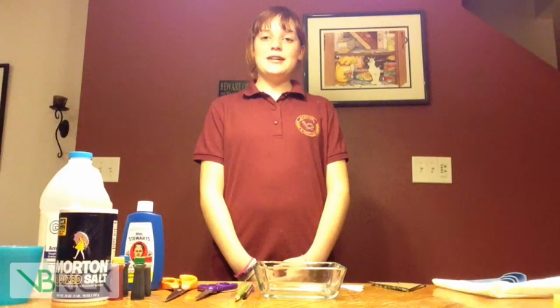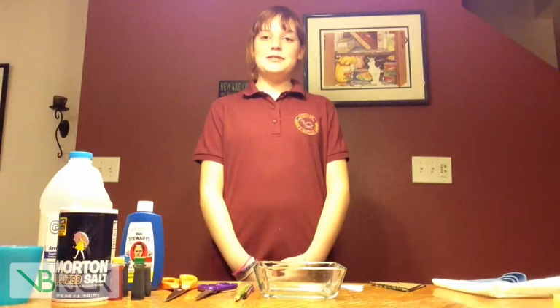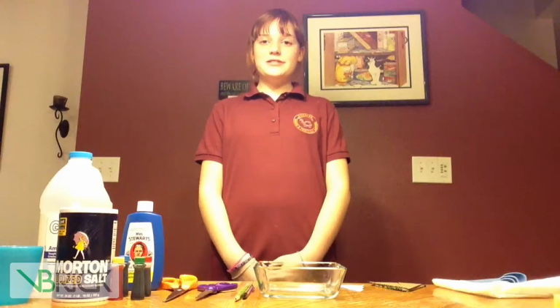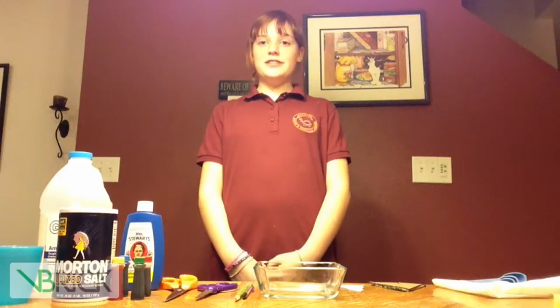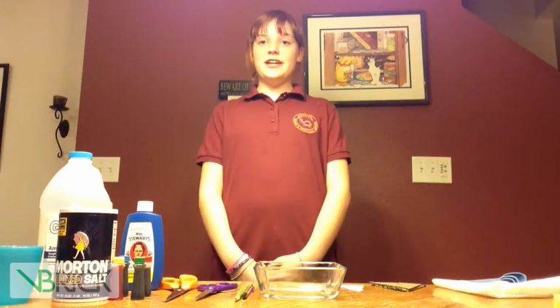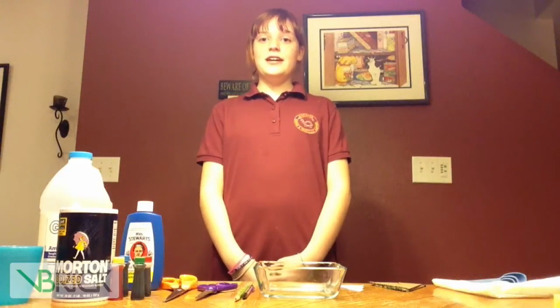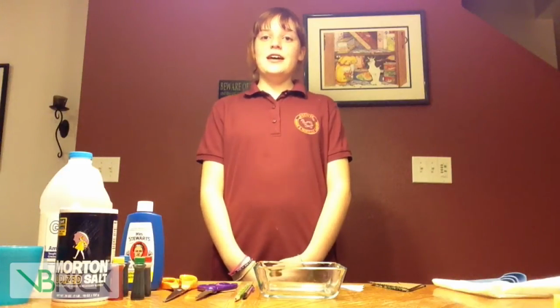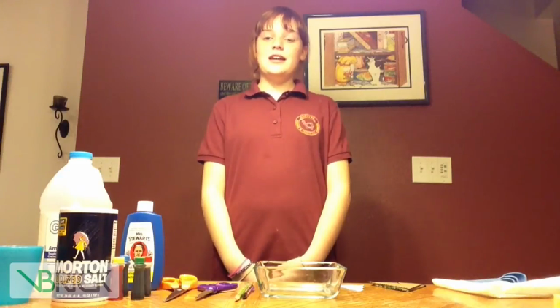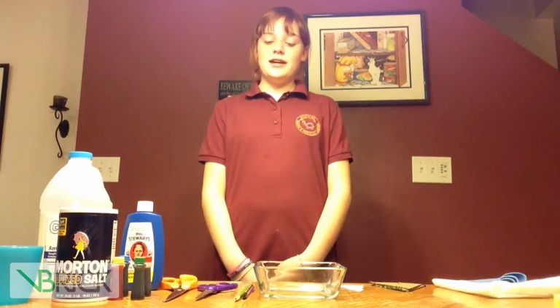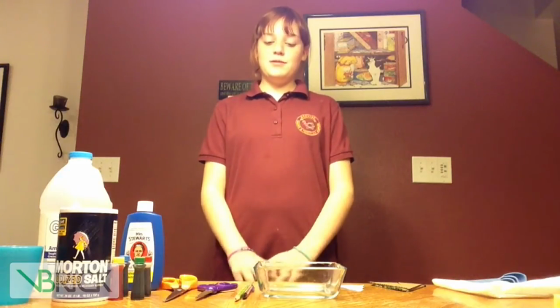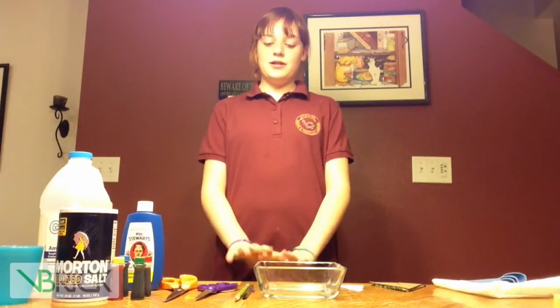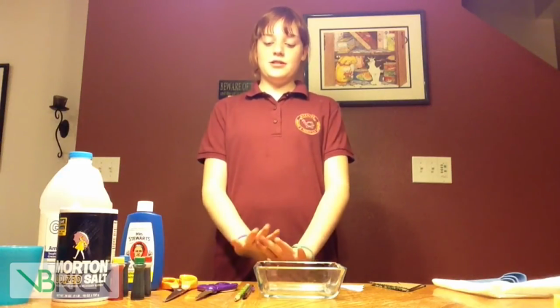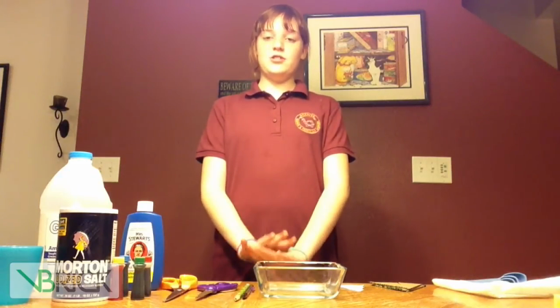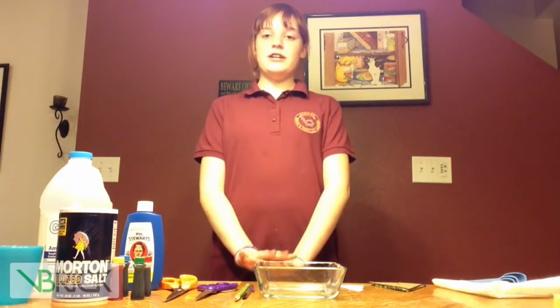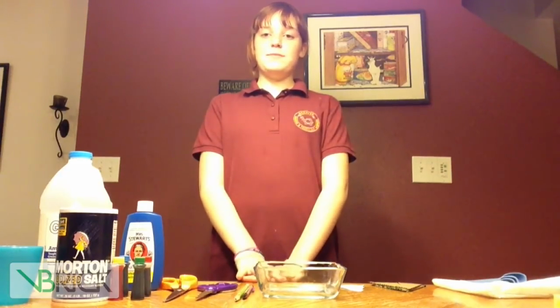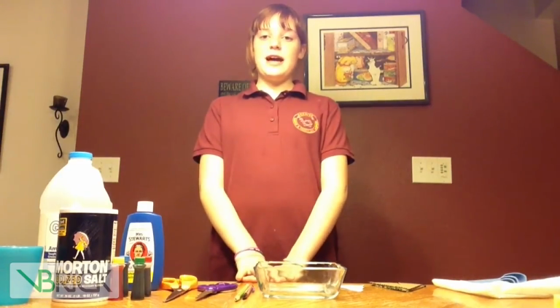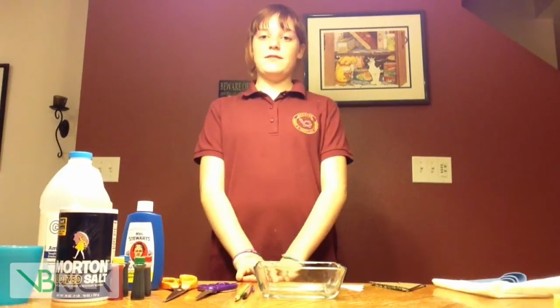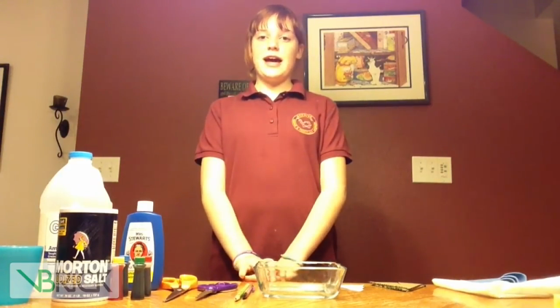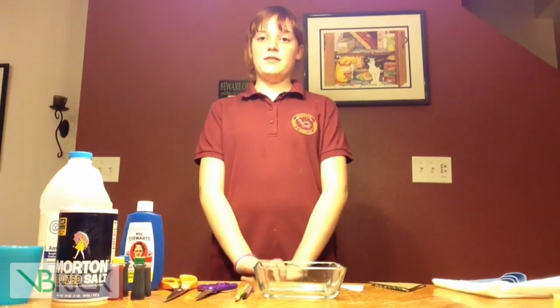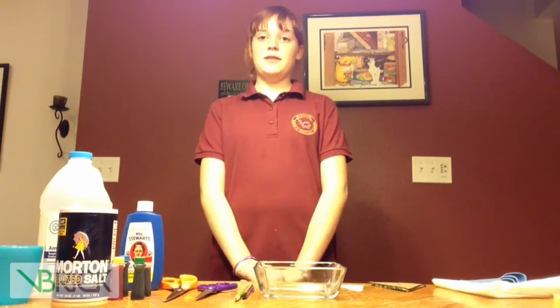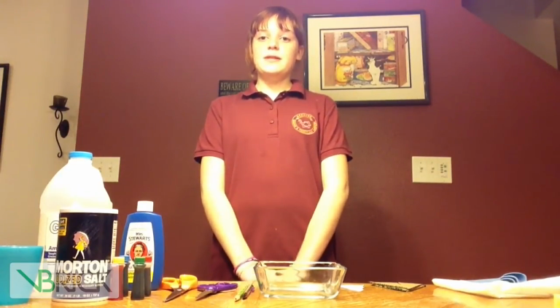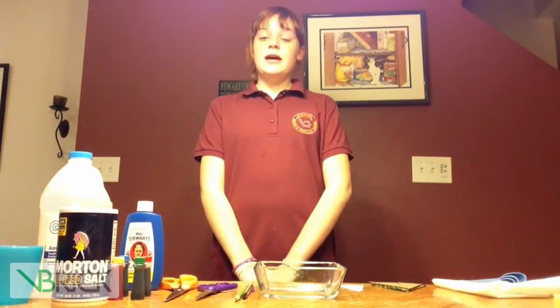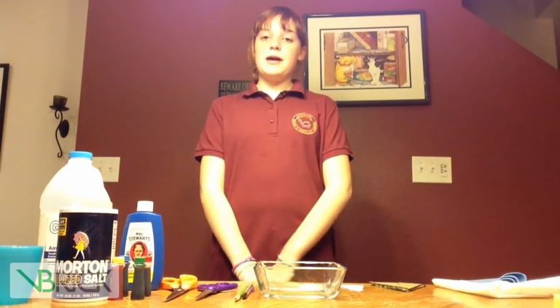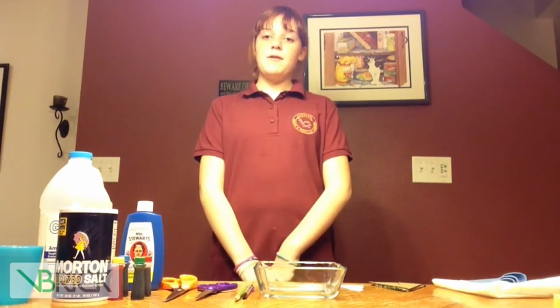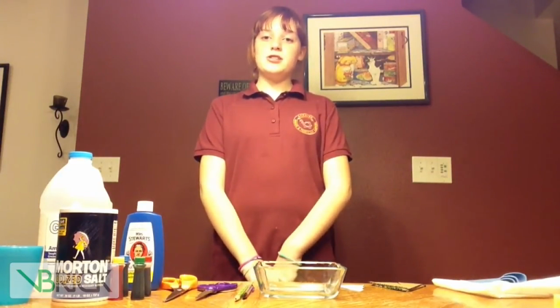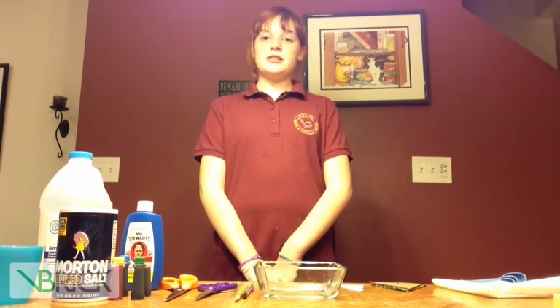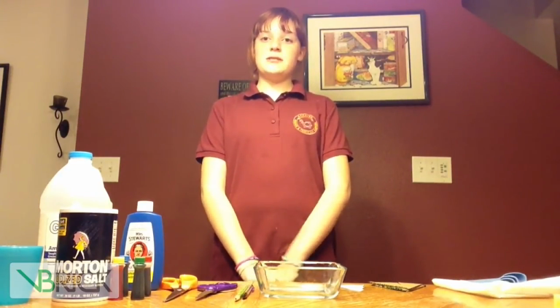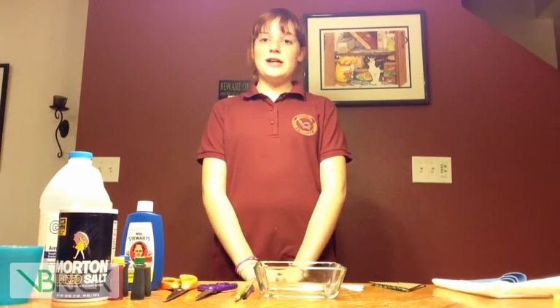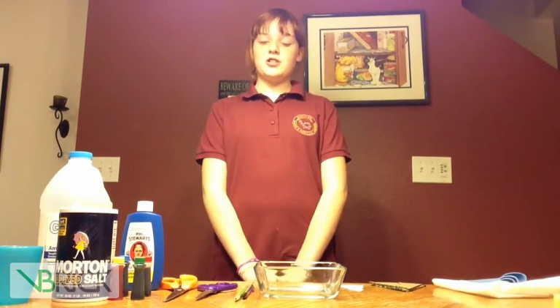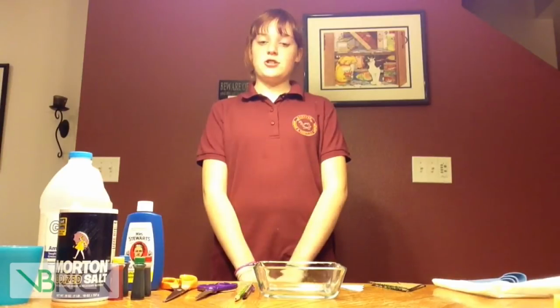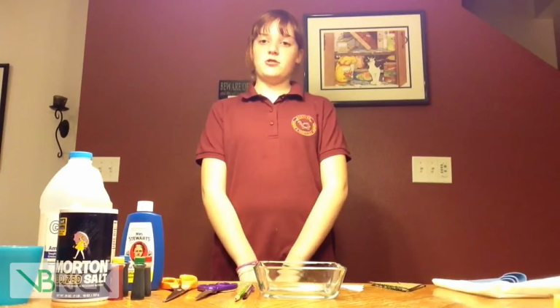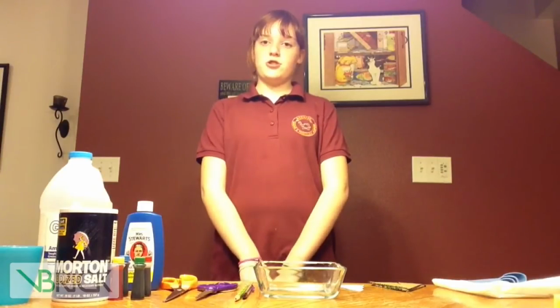My name is Serena, and I'm a student at Beehive Academy, and my project is the Magic Crystal Tree.